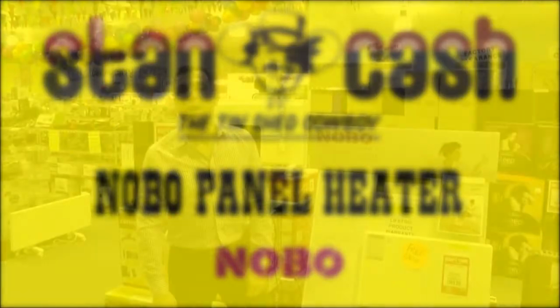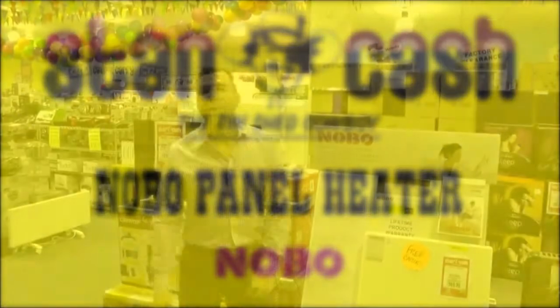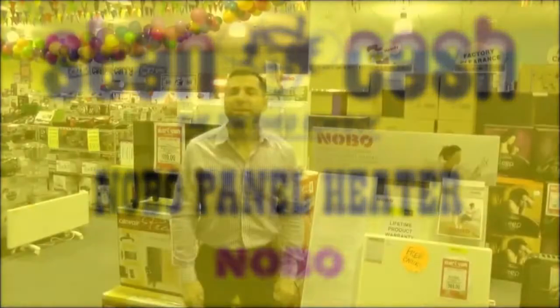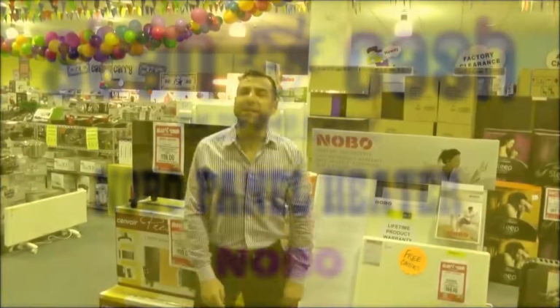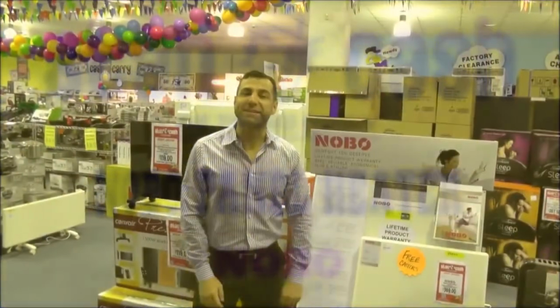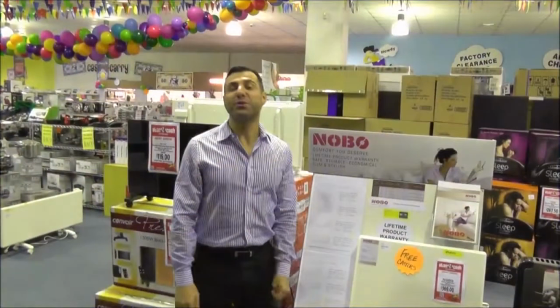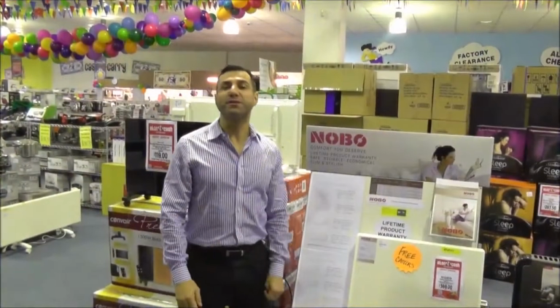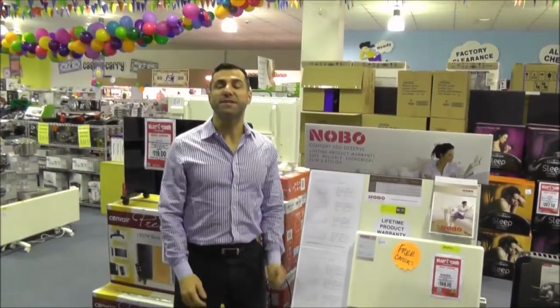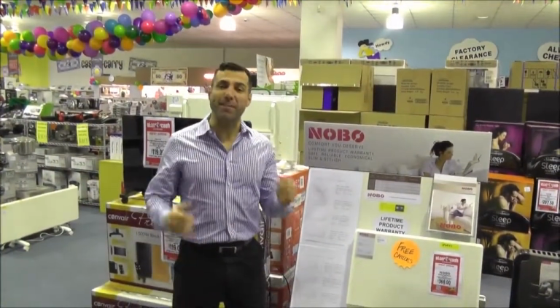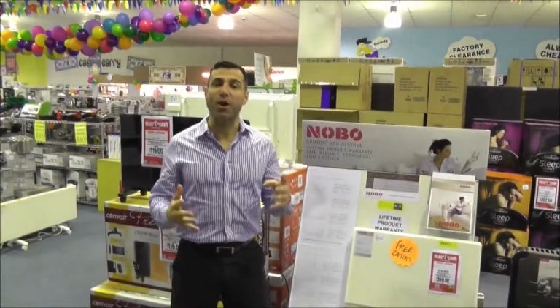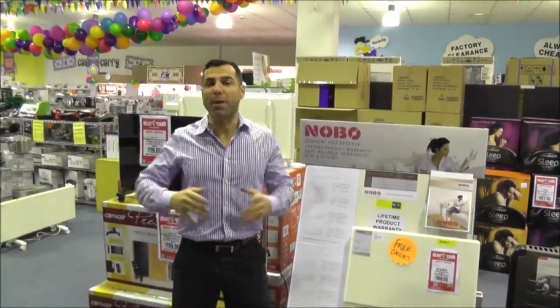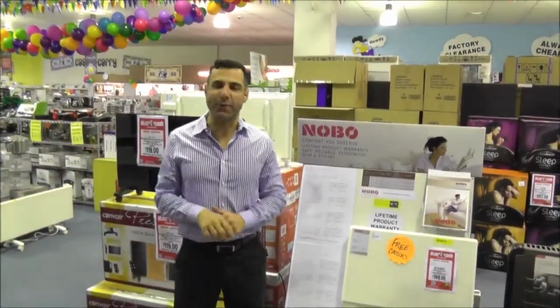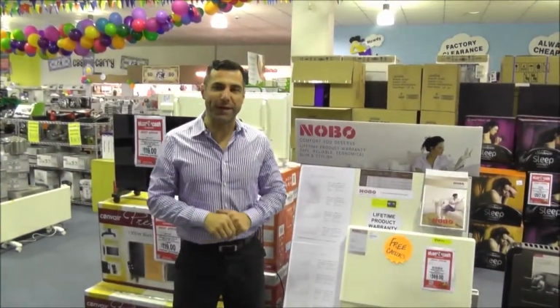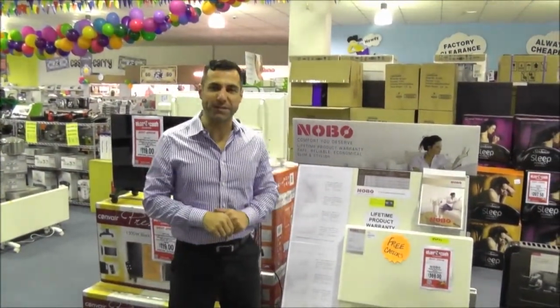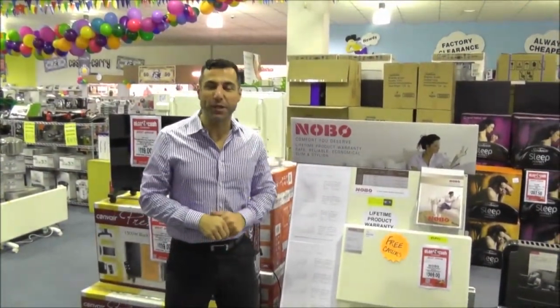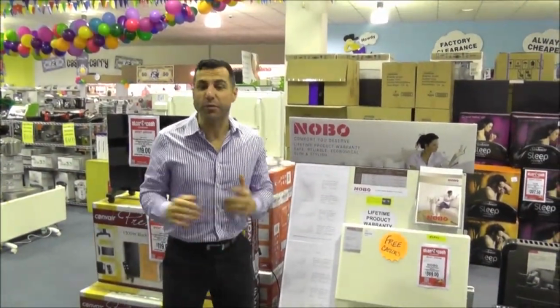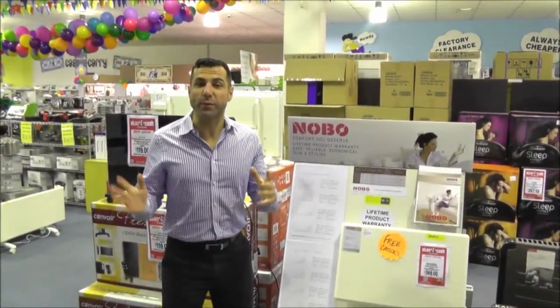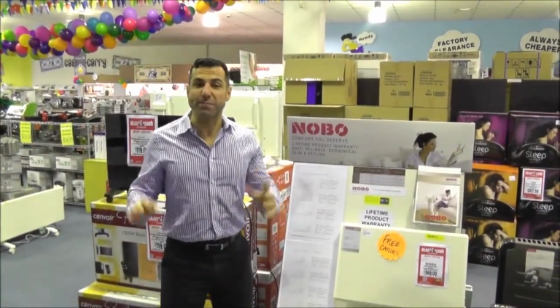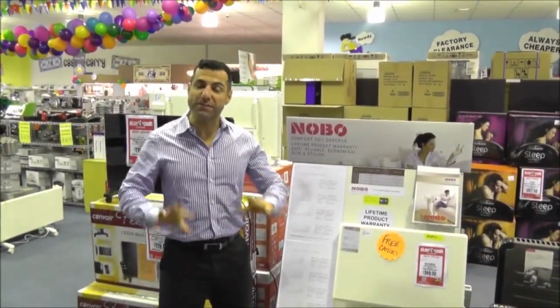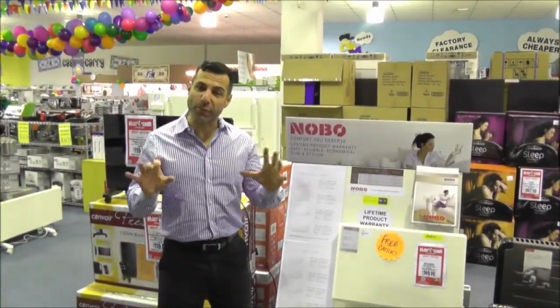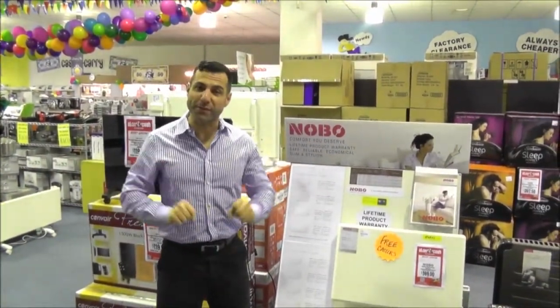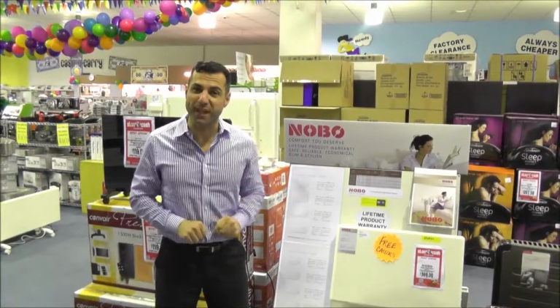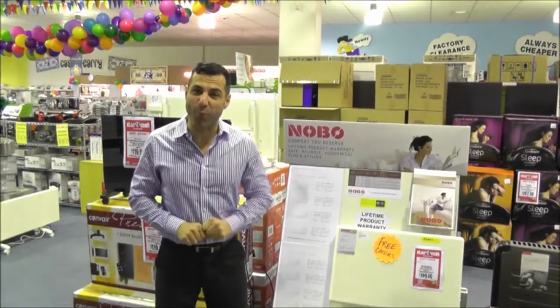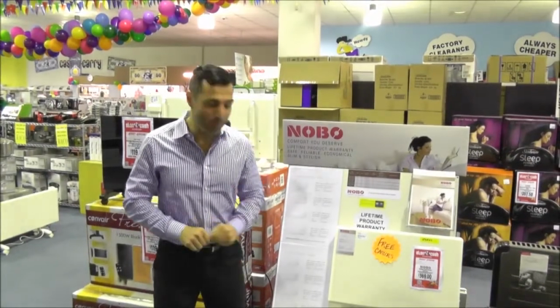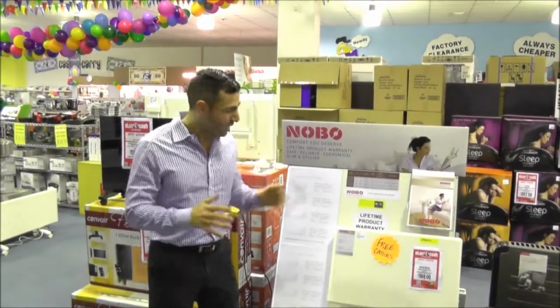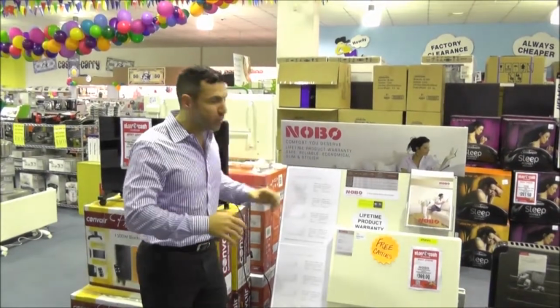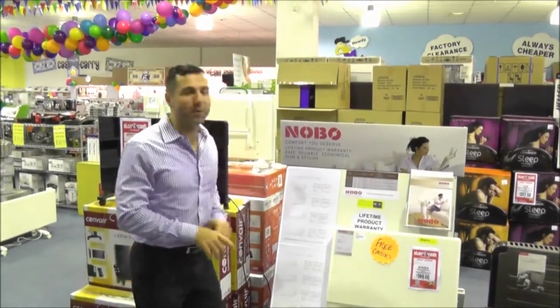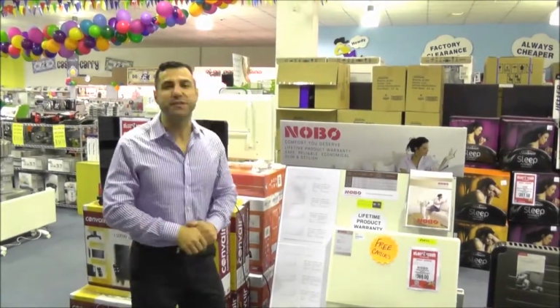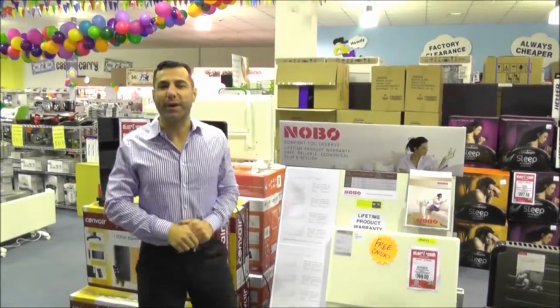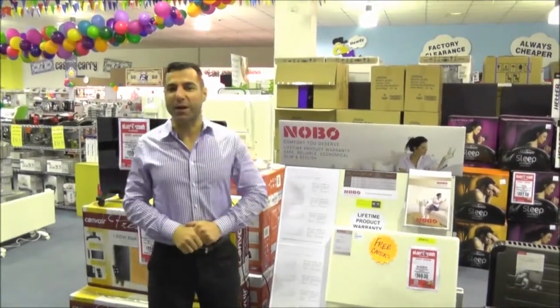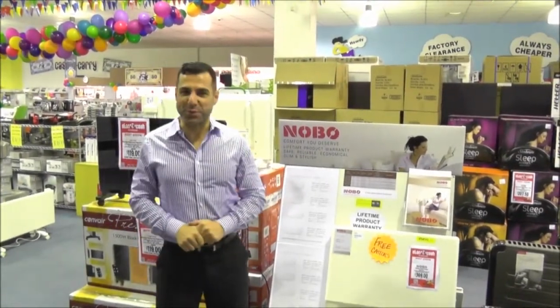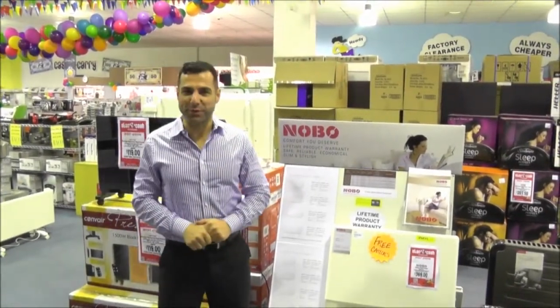Hi, Mark here, talking to you today about Nobo panel heaters. During the winter months, everyone likes to keep warm, so Nobo is just the brand to help you do it.